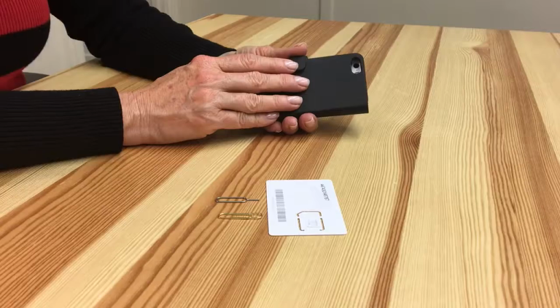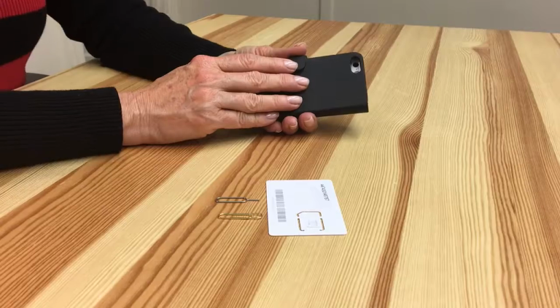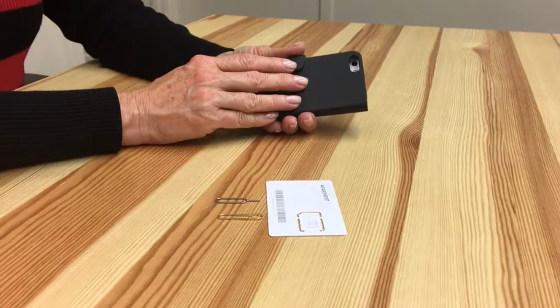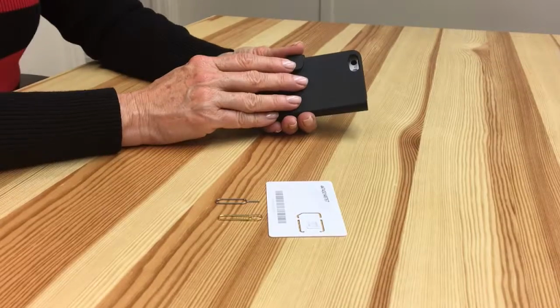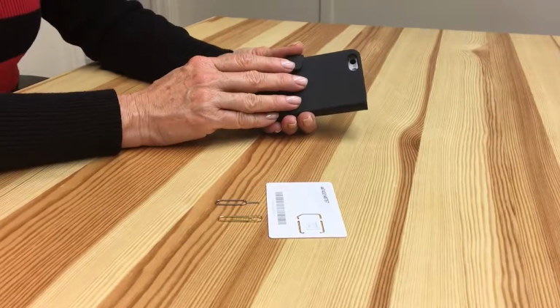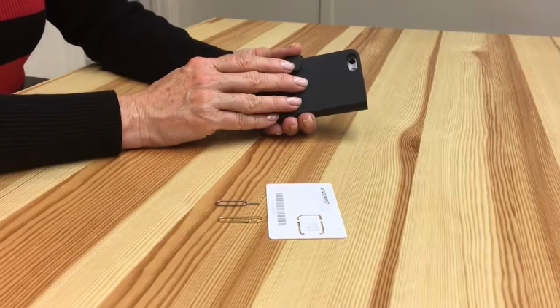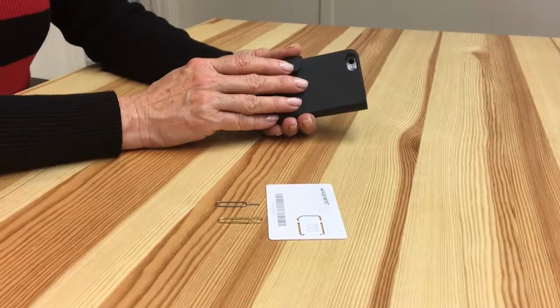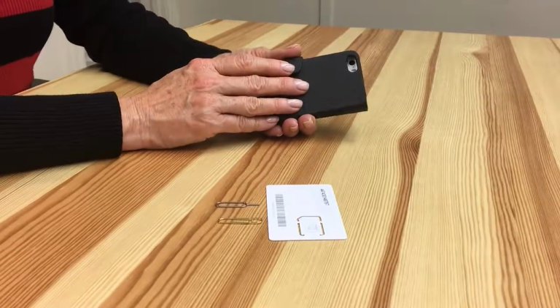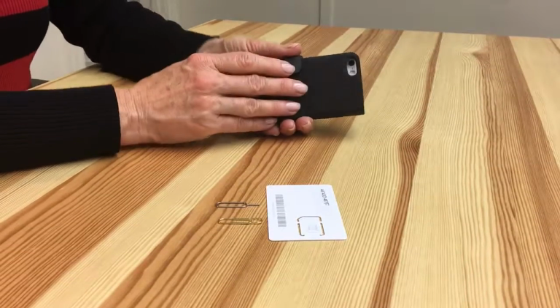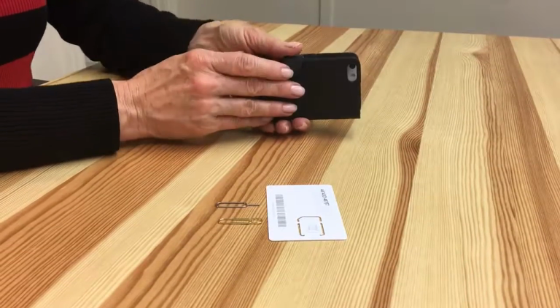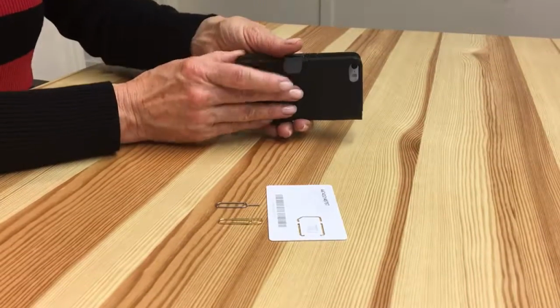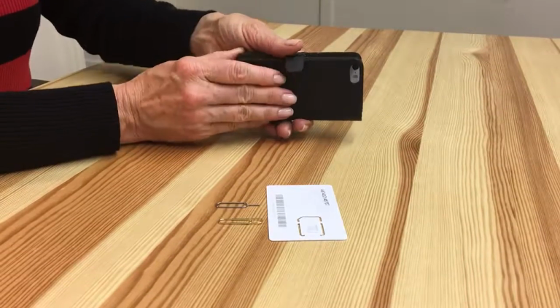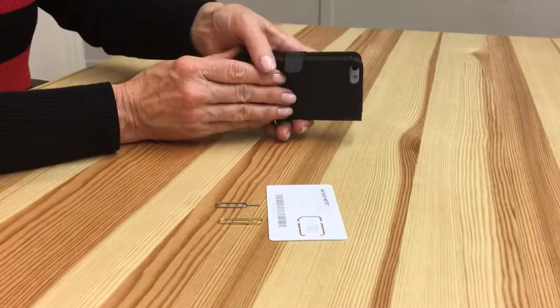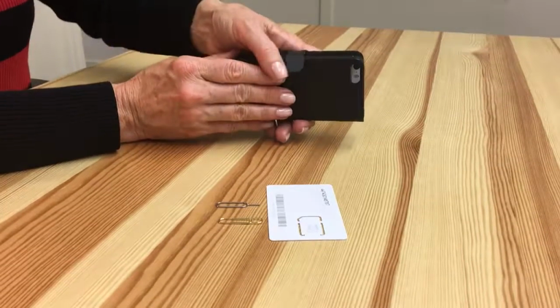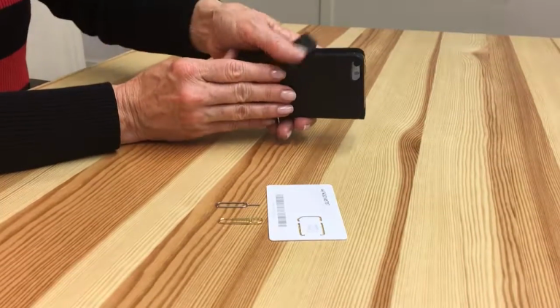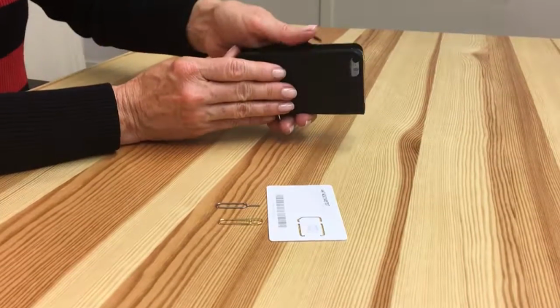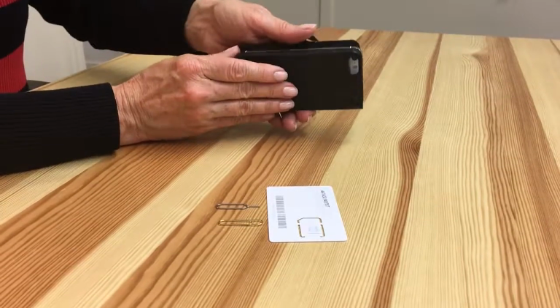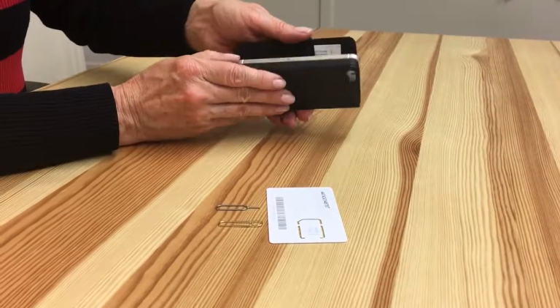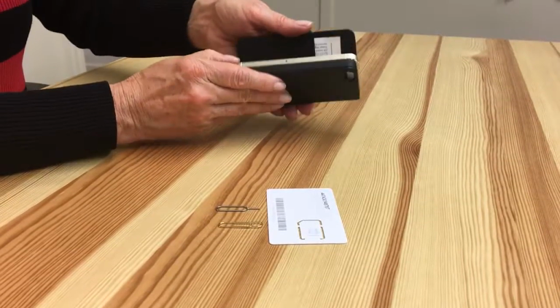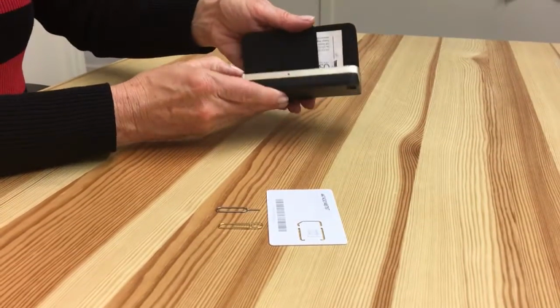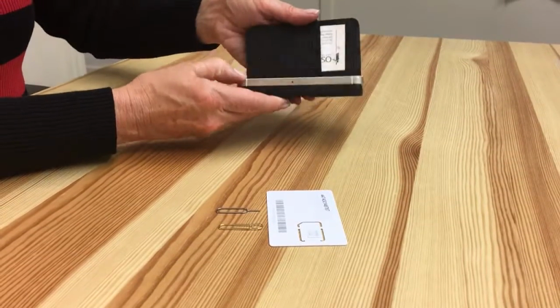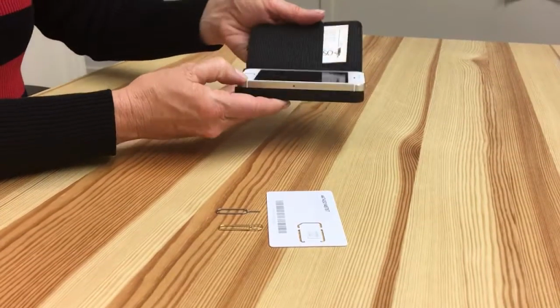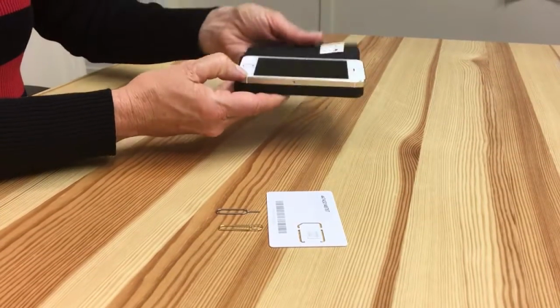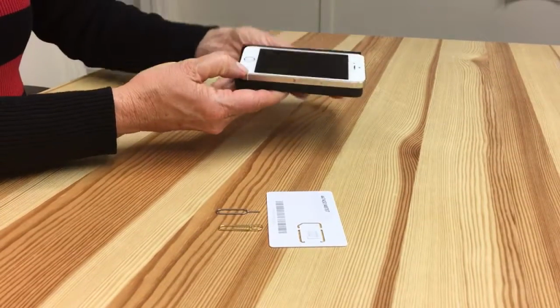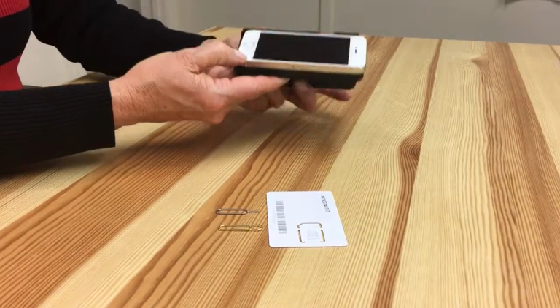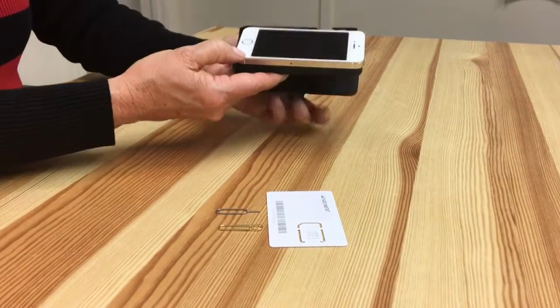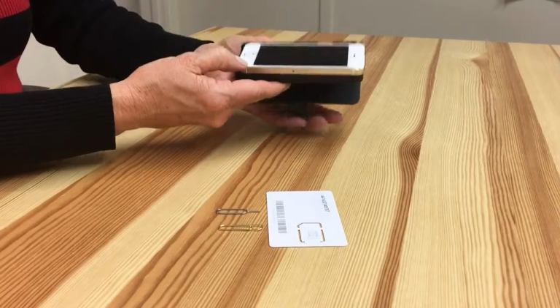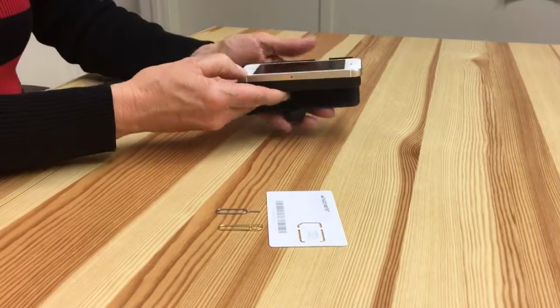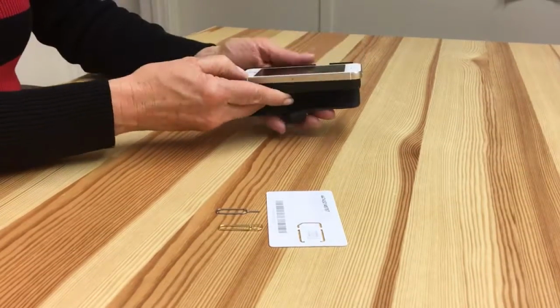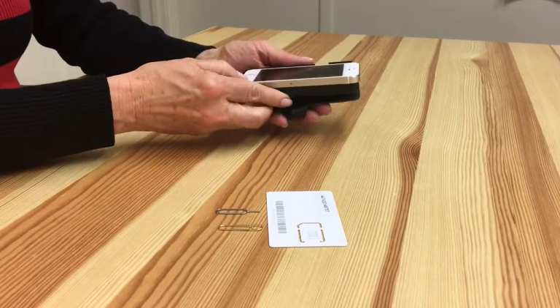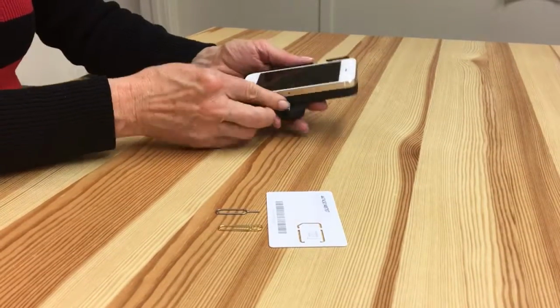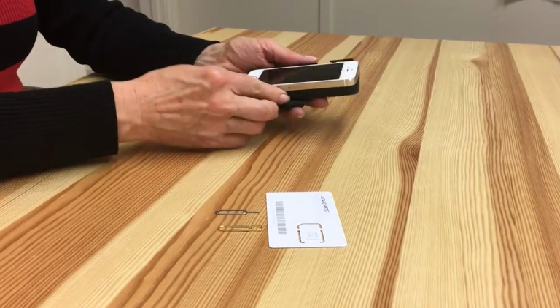Welcome back to Wireless Traveler Tech Tips. Today we're going to show you how to change a SIM card.